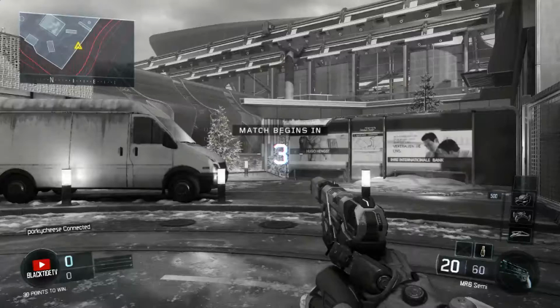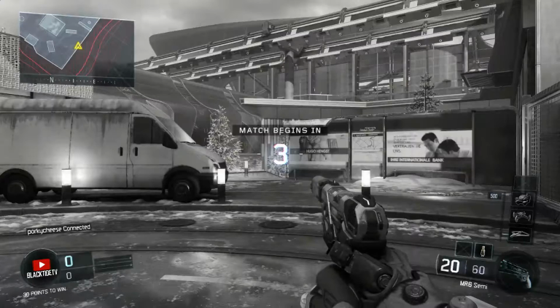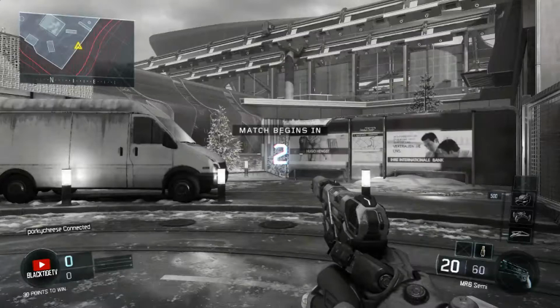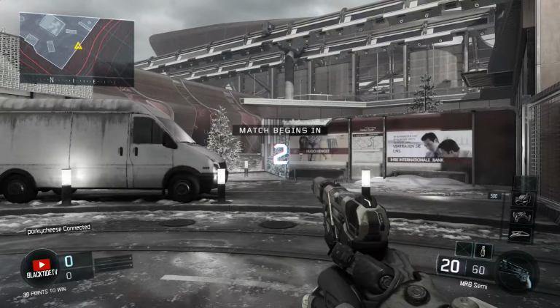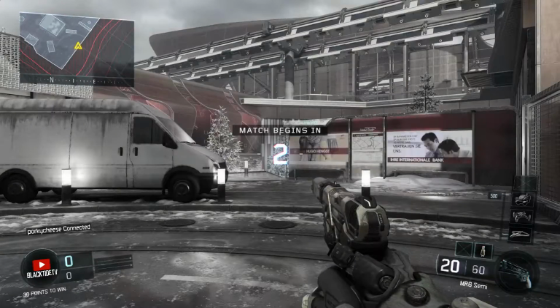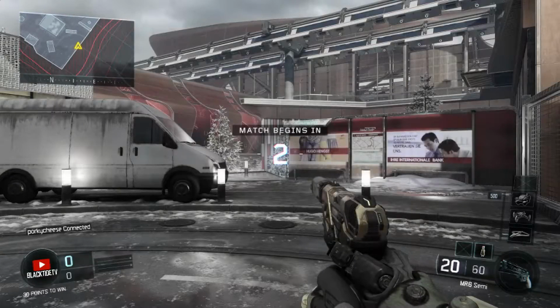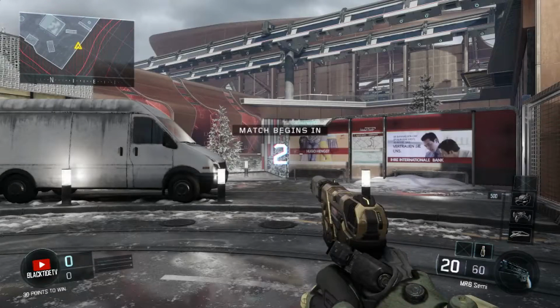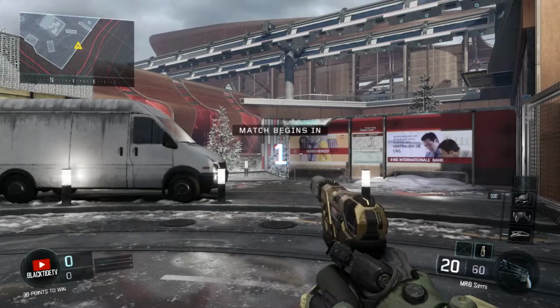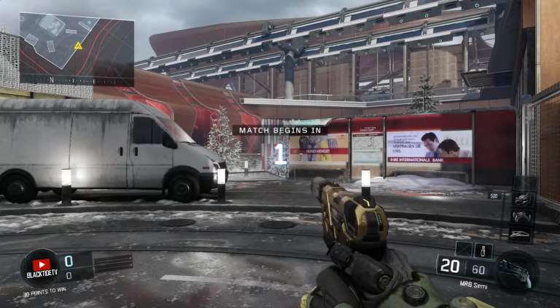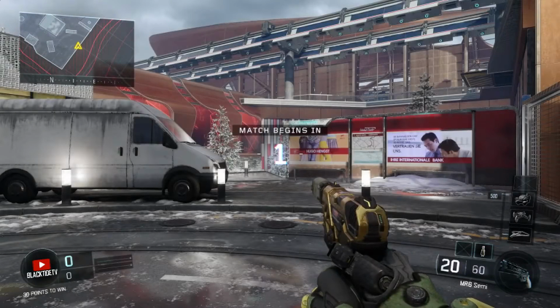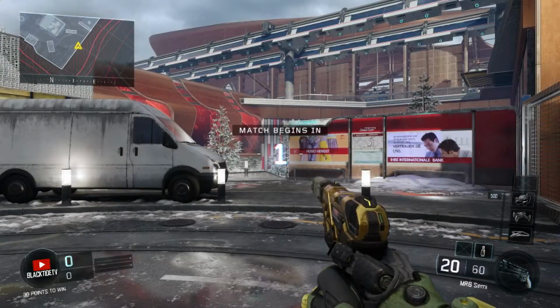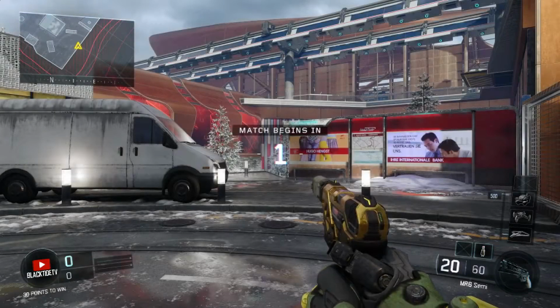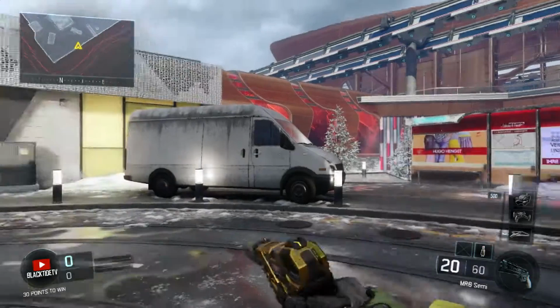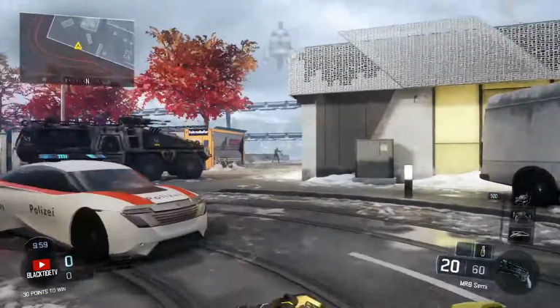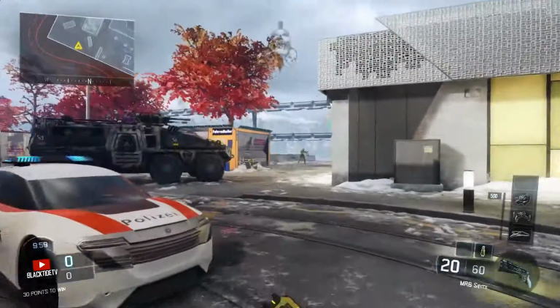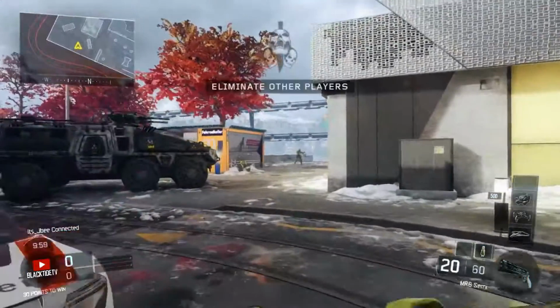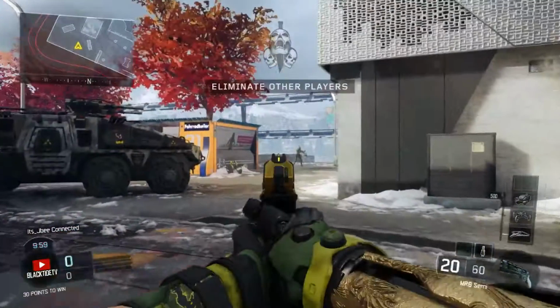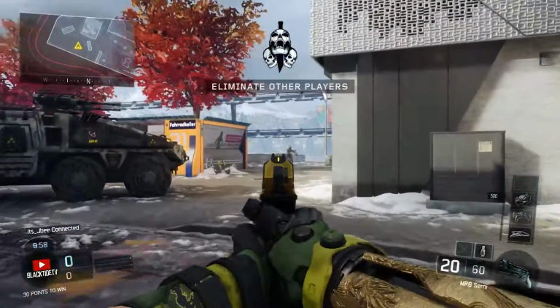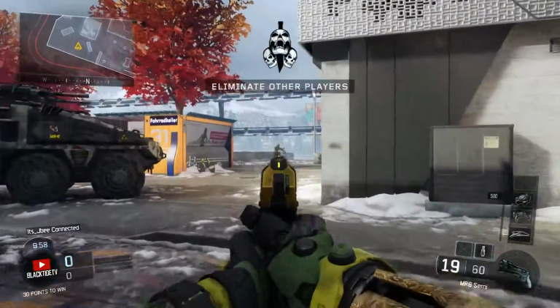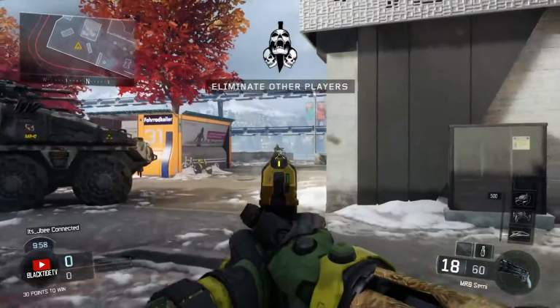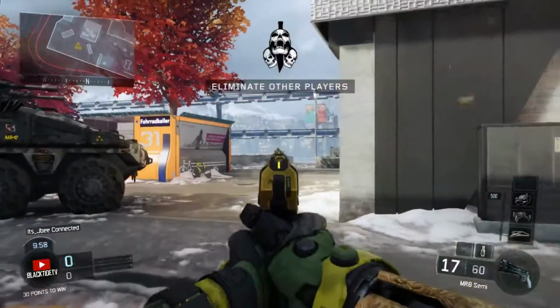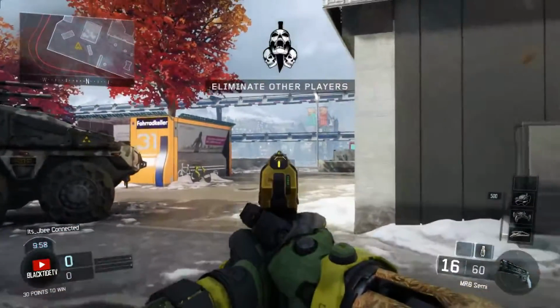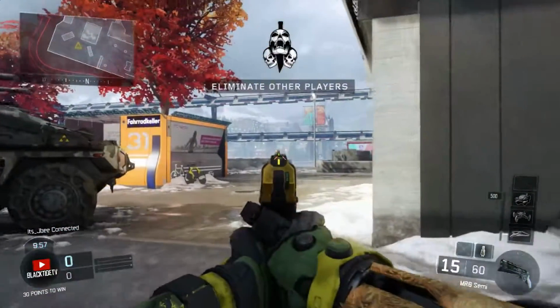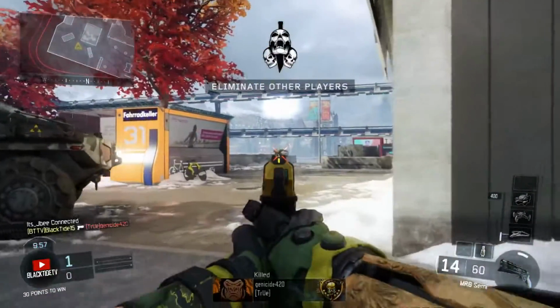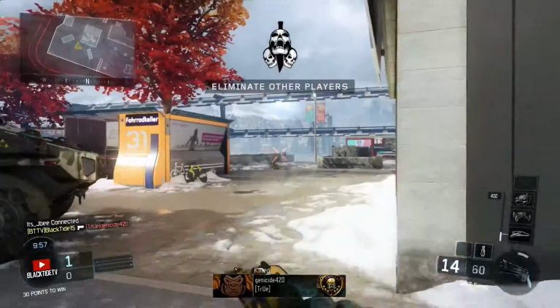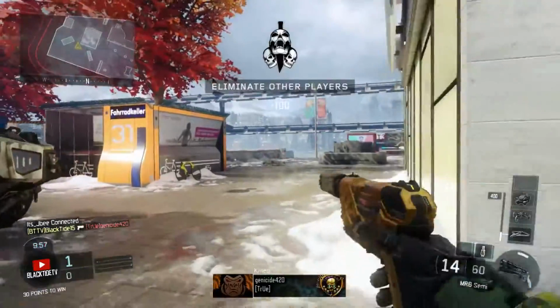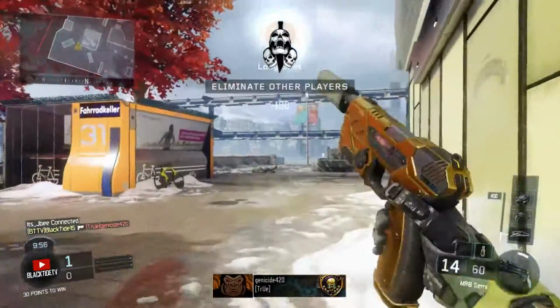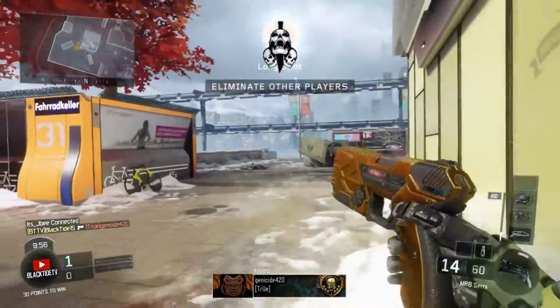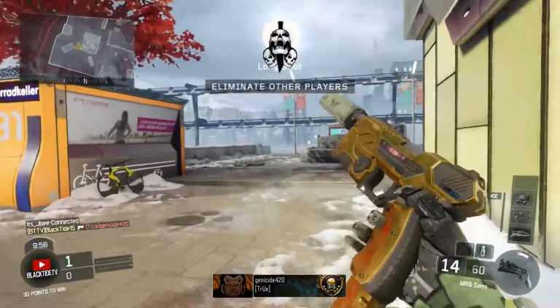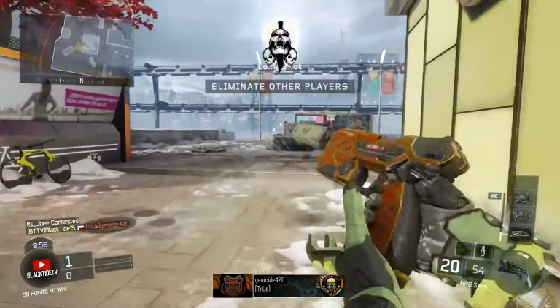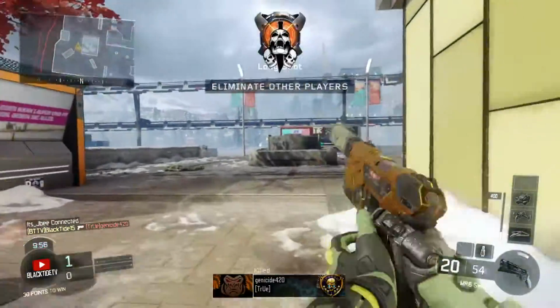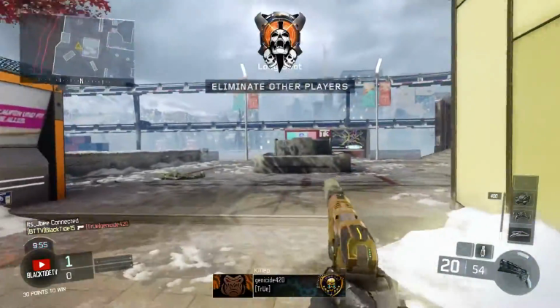What's going on guys? Welcome back to BlacktideTV. Today I've got another golden weapon review for you. This one is on the MR6 pistol.